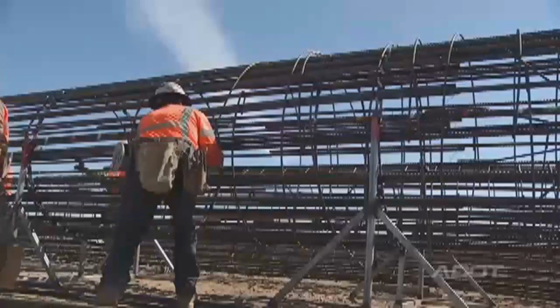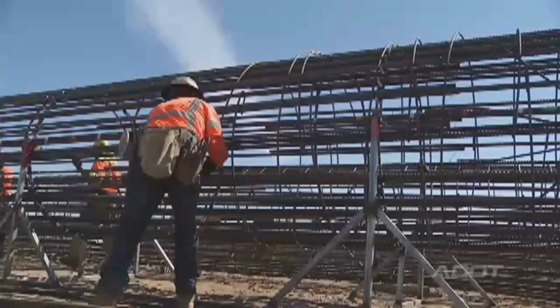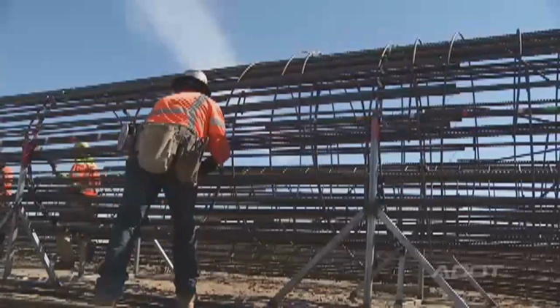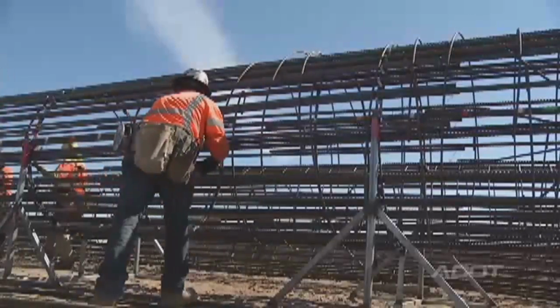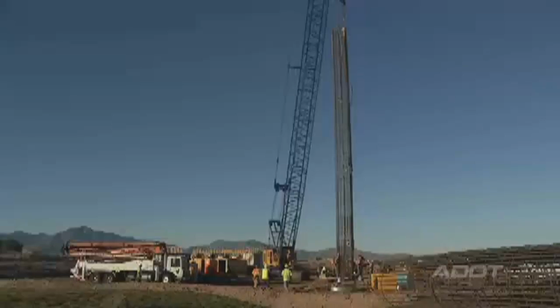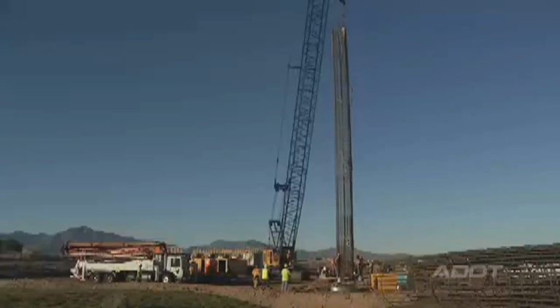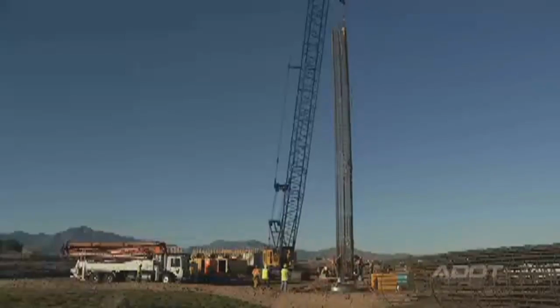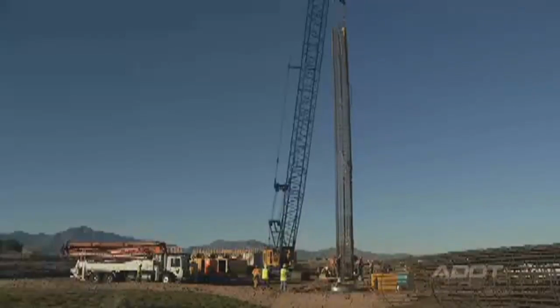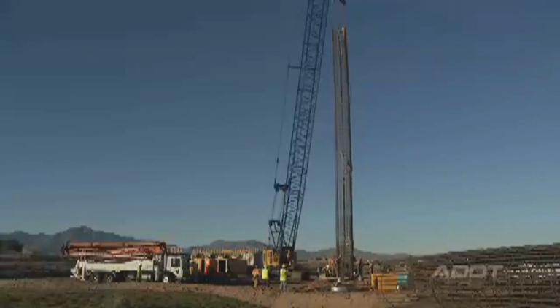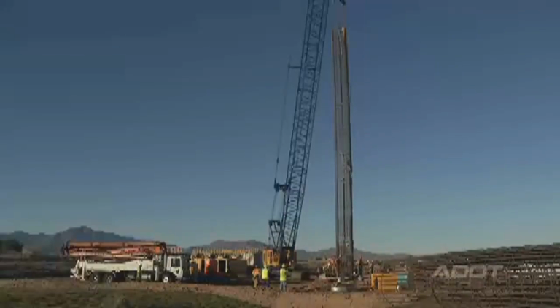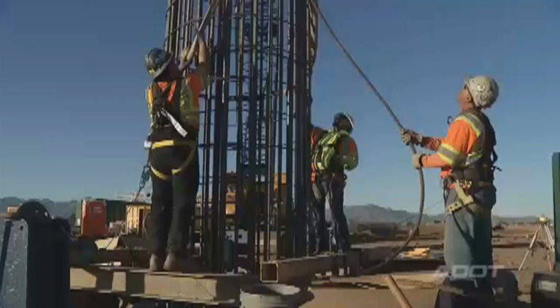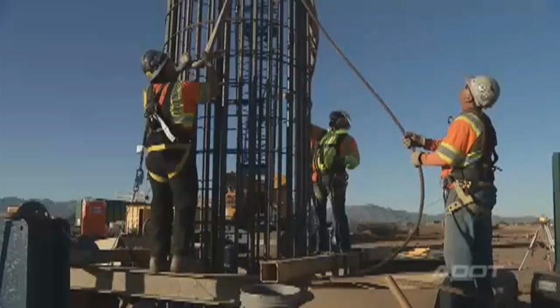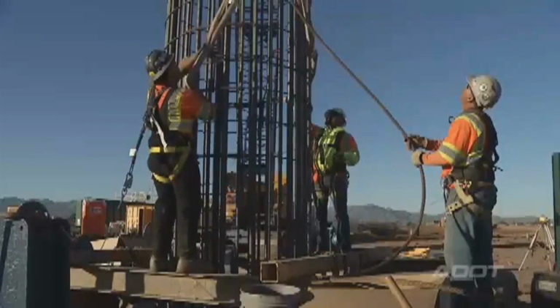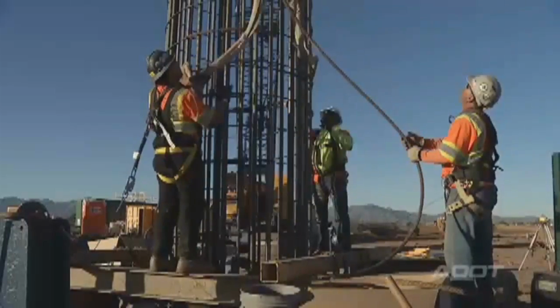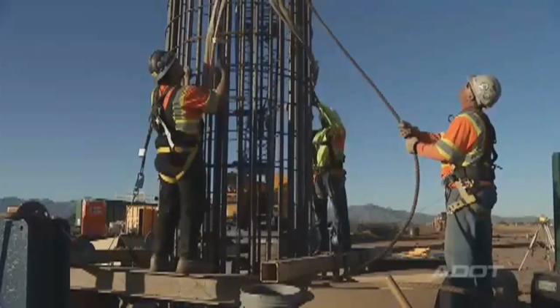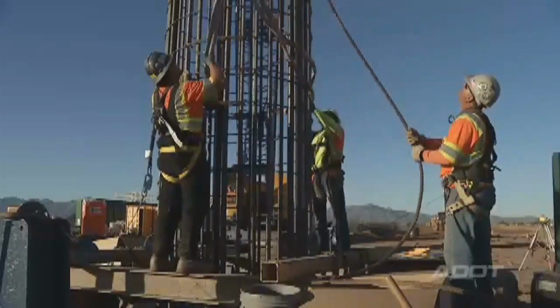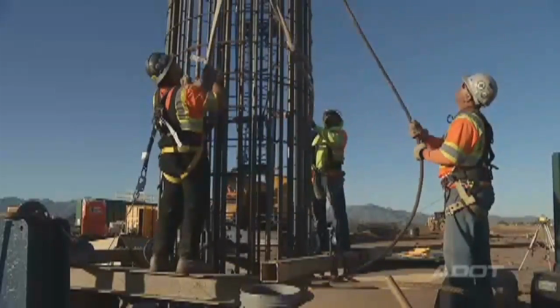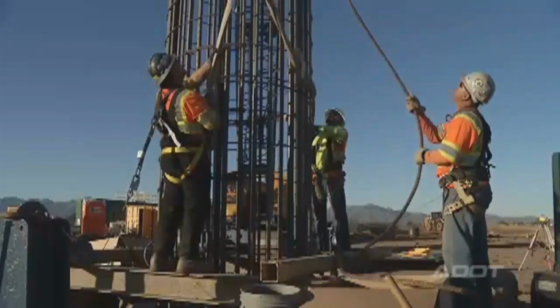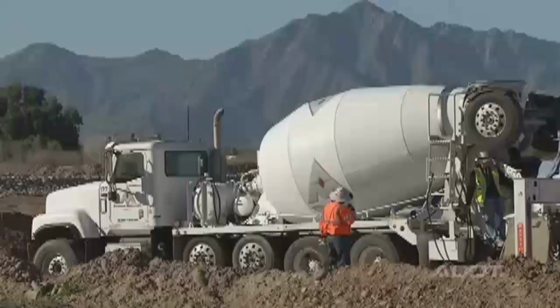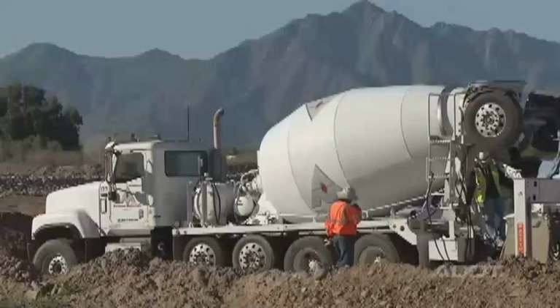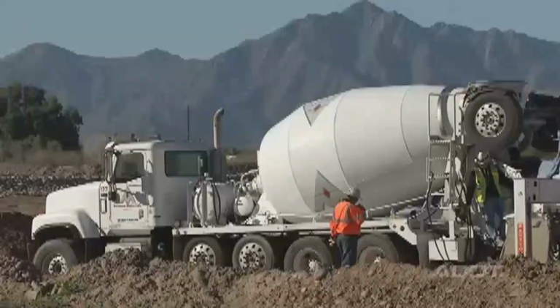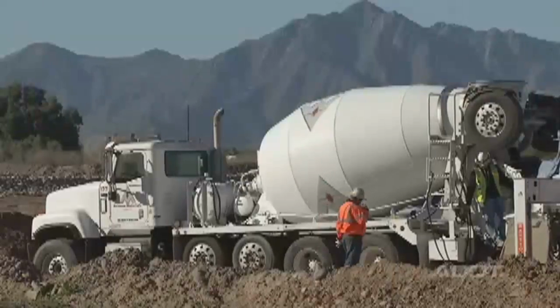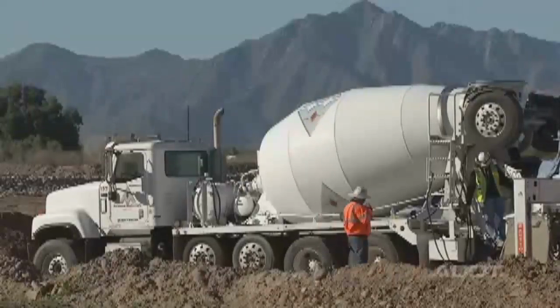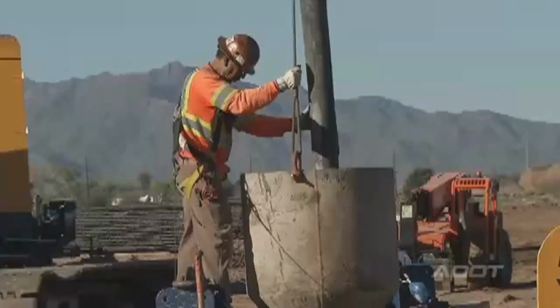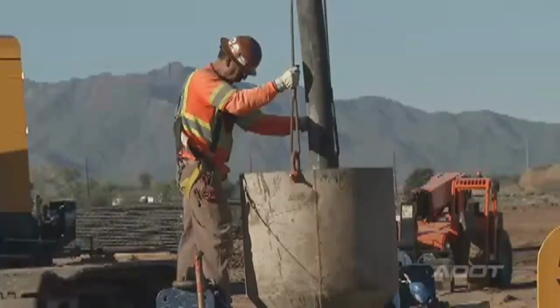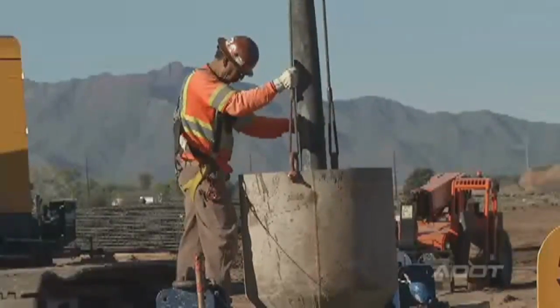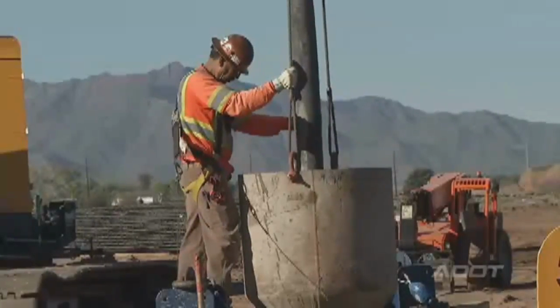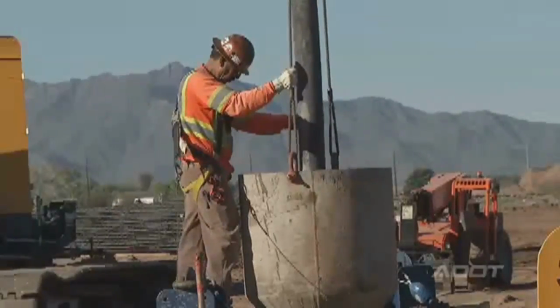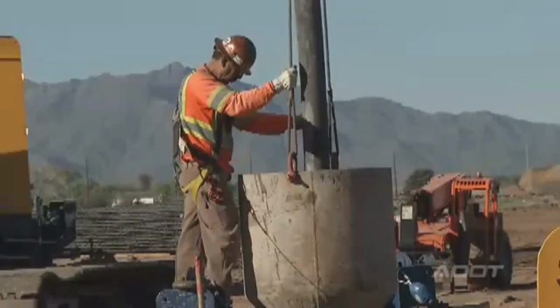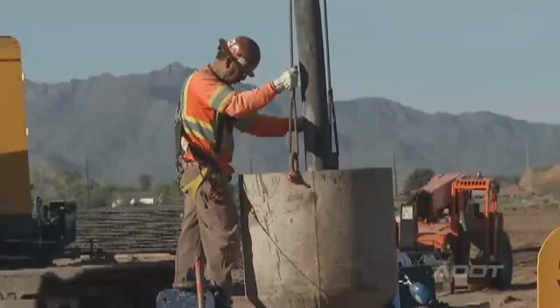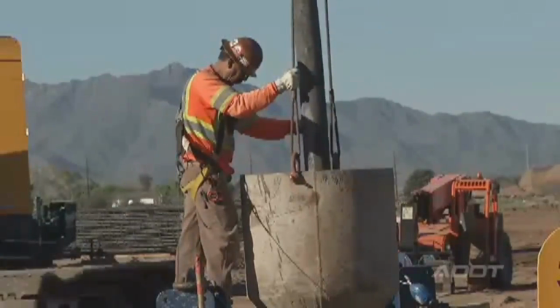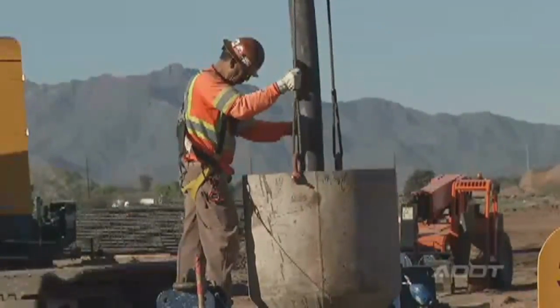Once it's been drilled, we set a reinforcing cage, and then the final step is to fill the cavity with concrete.